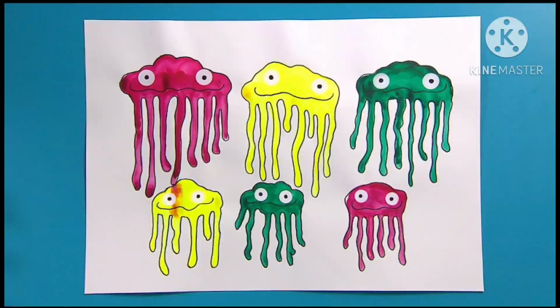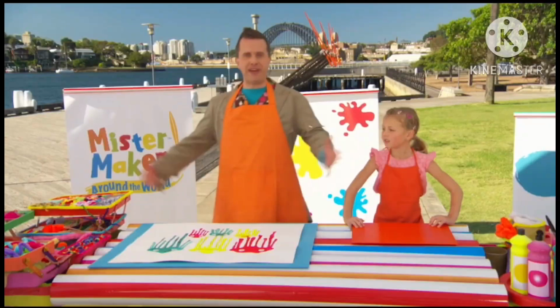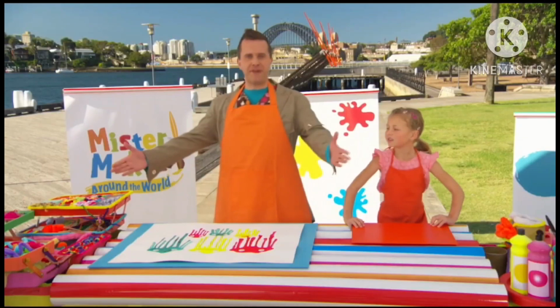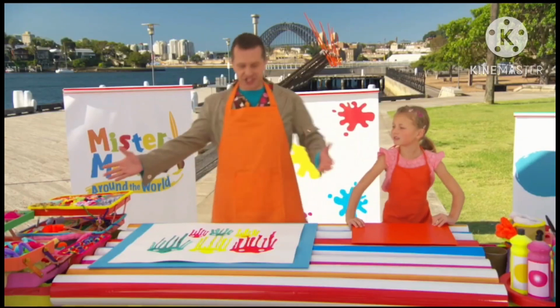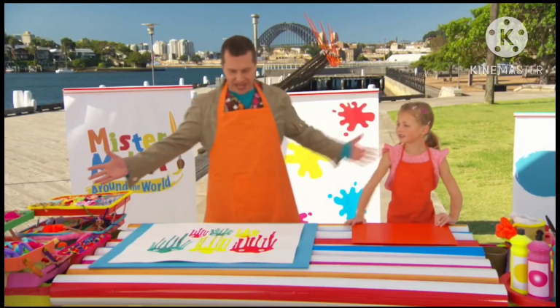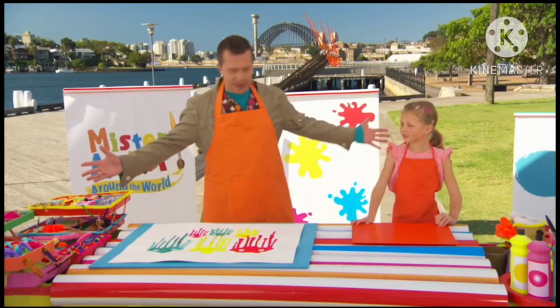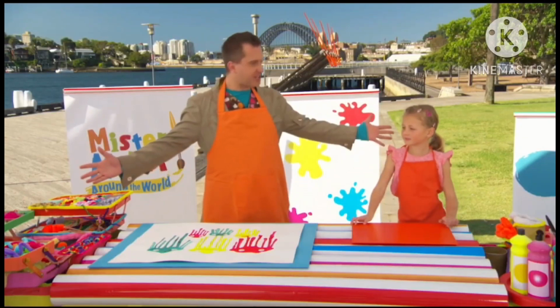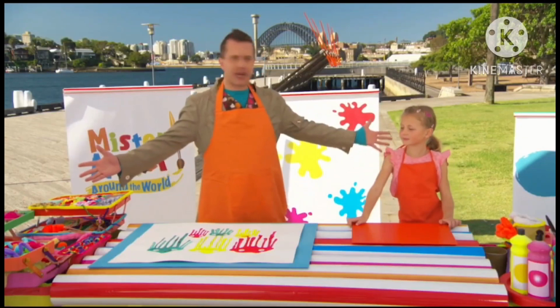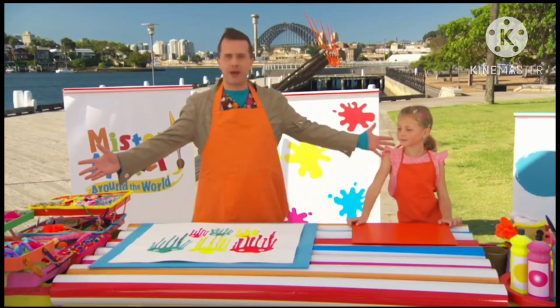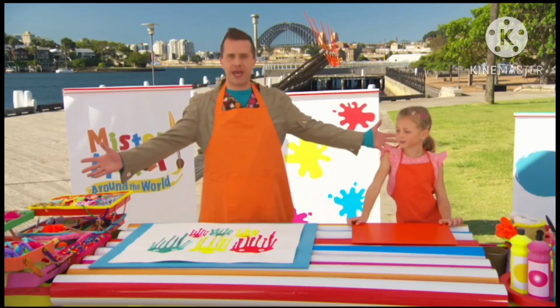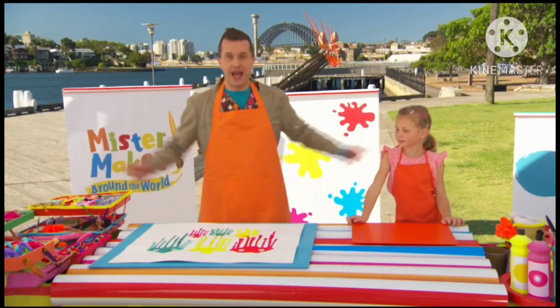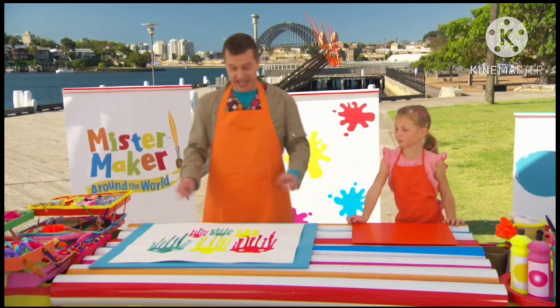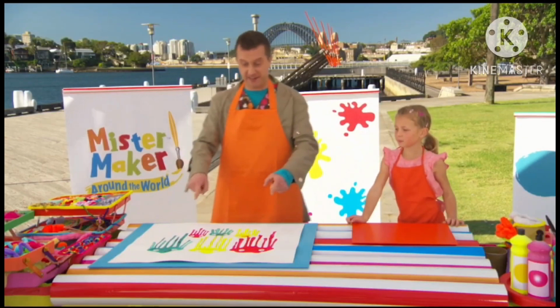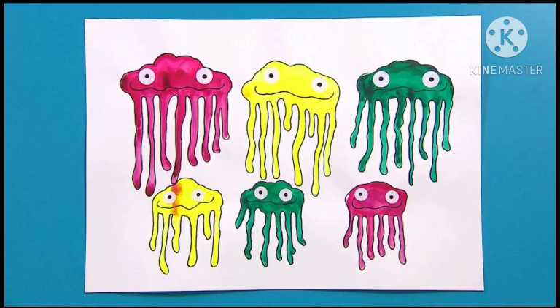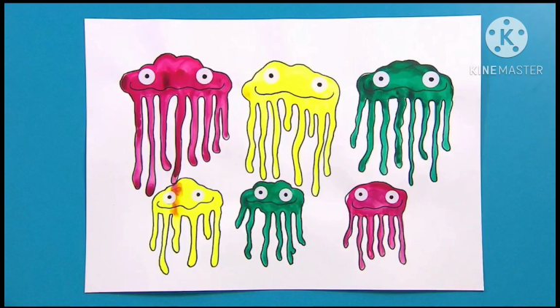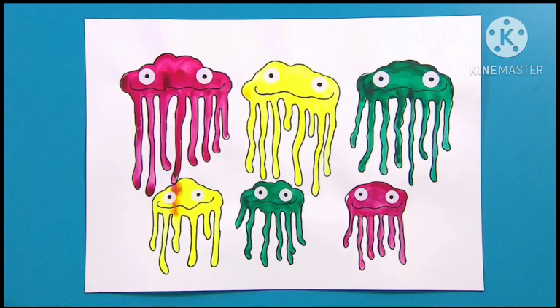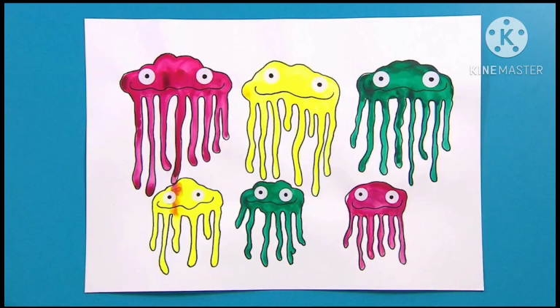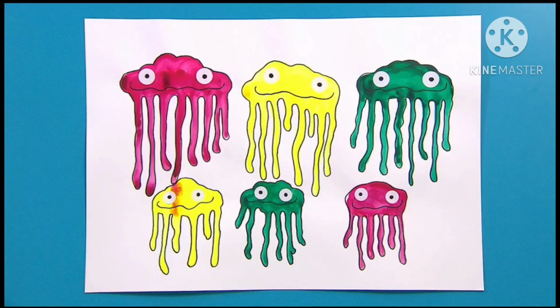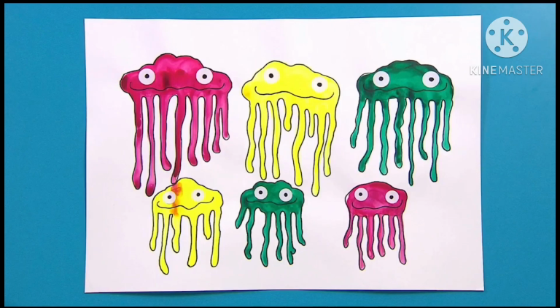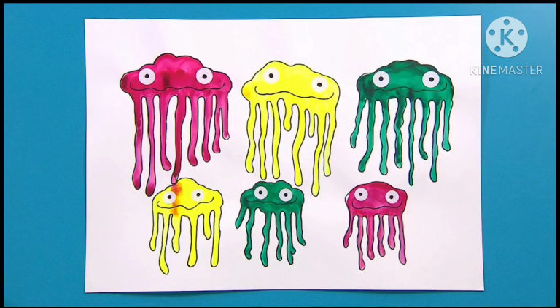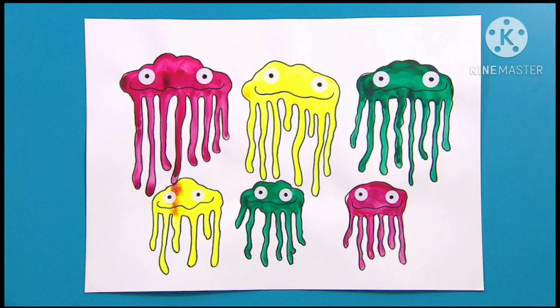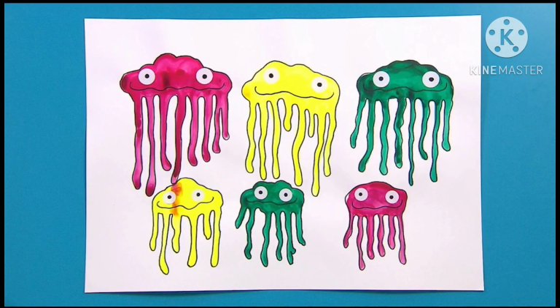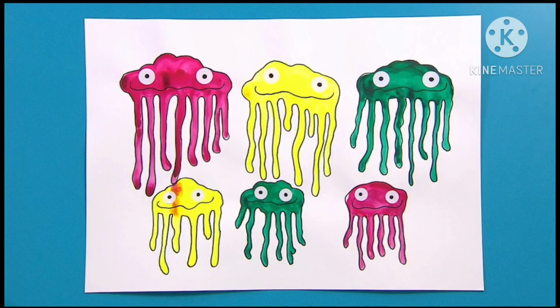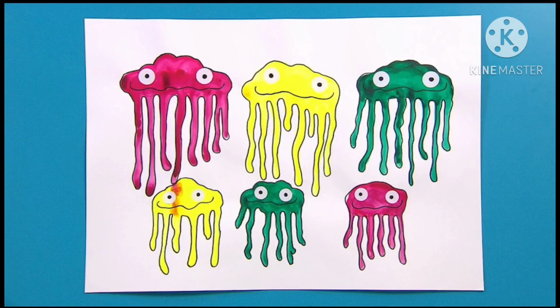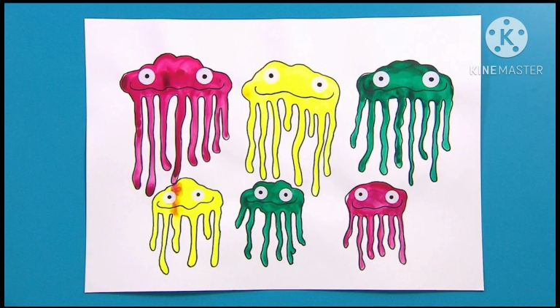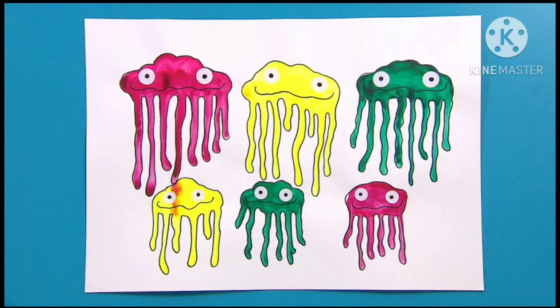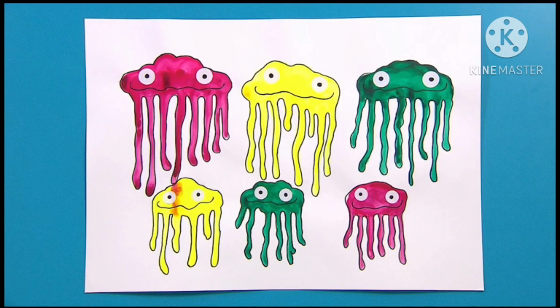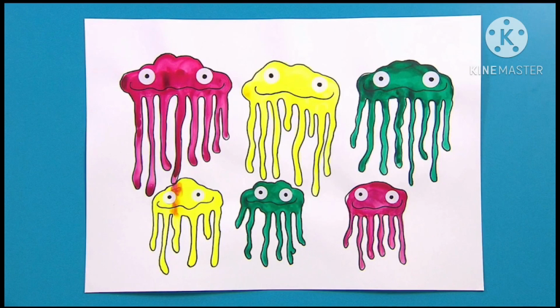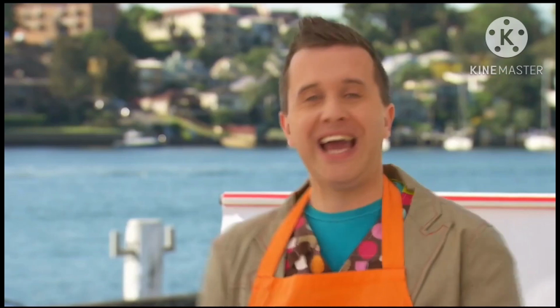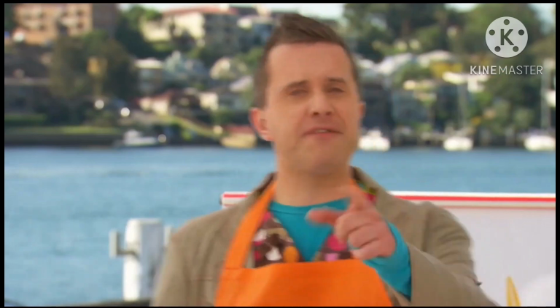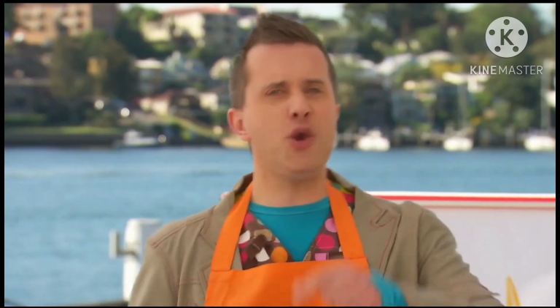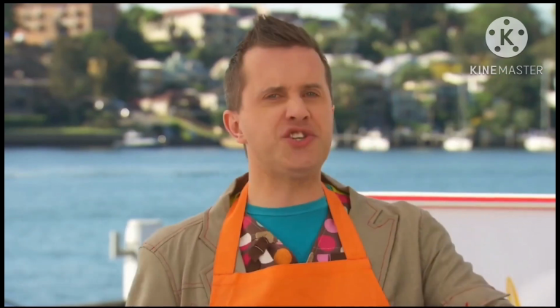We've finished our picture, Chloe. It's a funny family of drippy jellyfish.